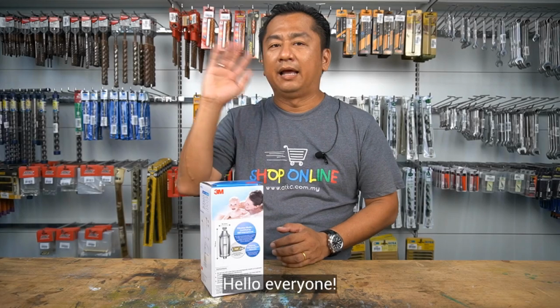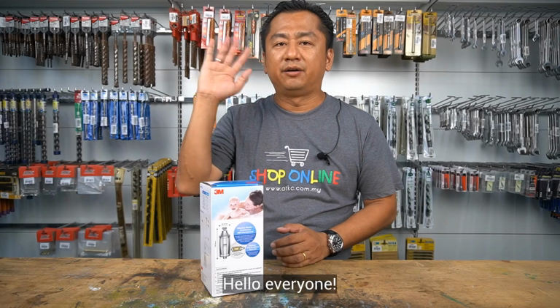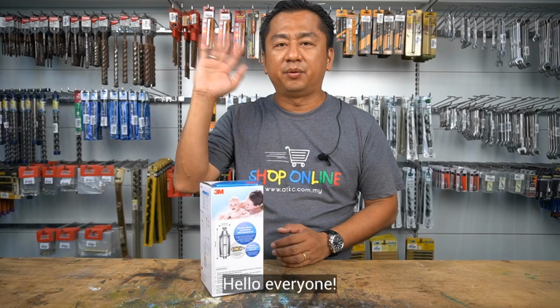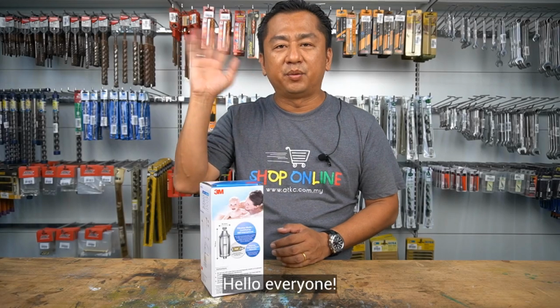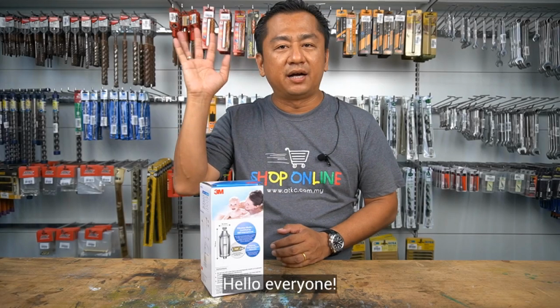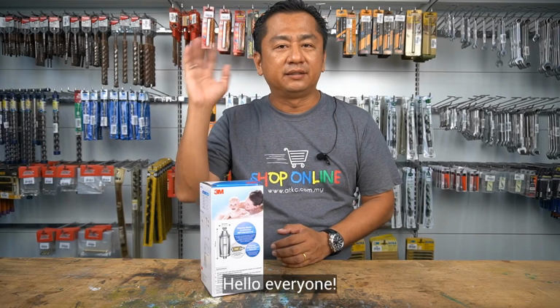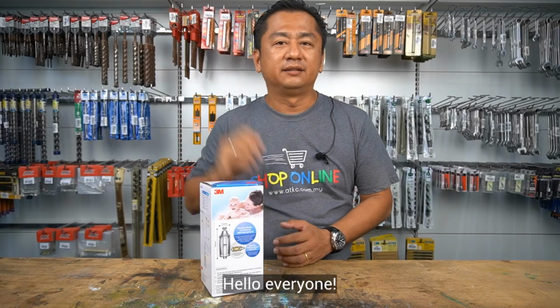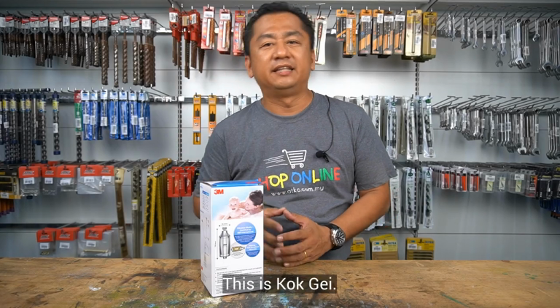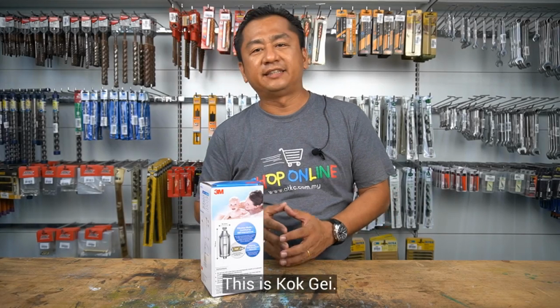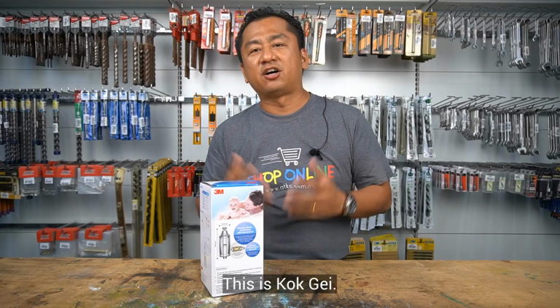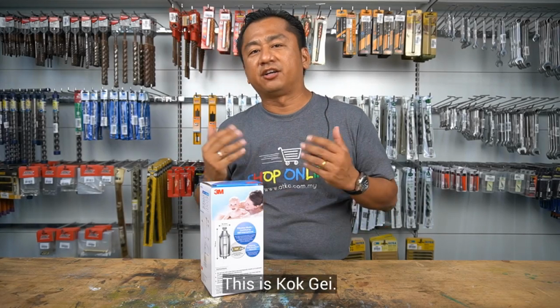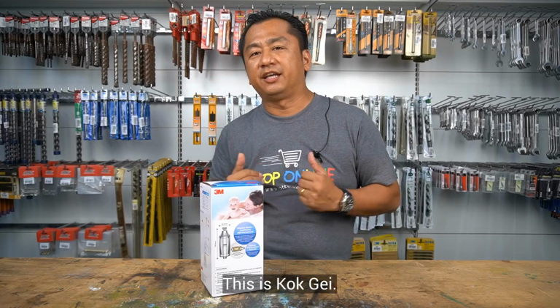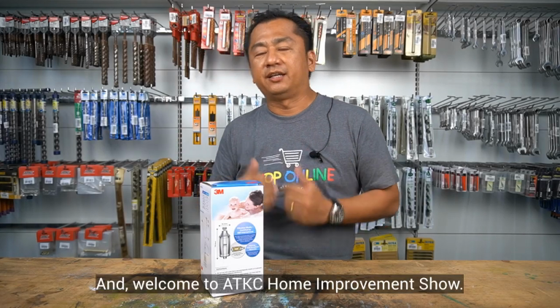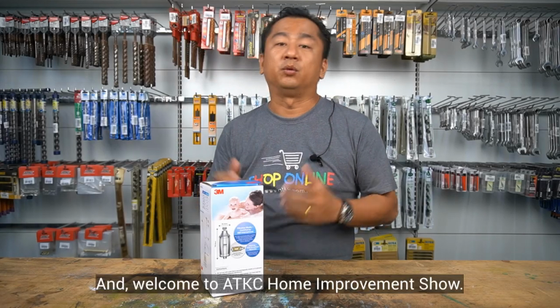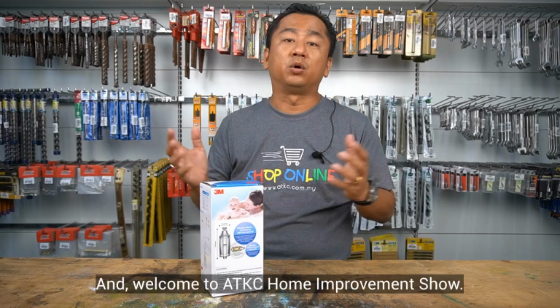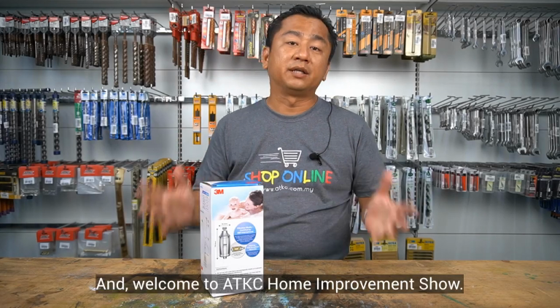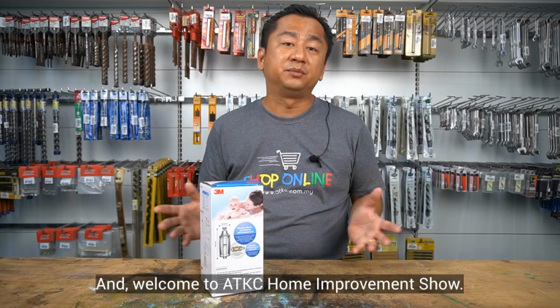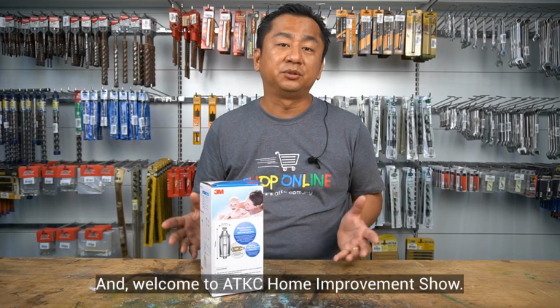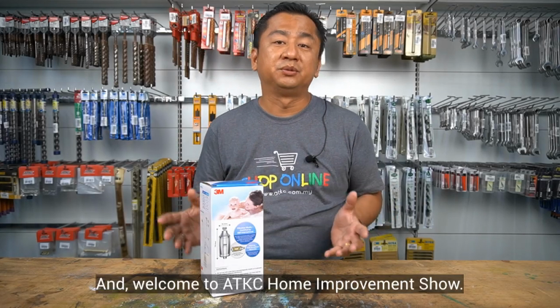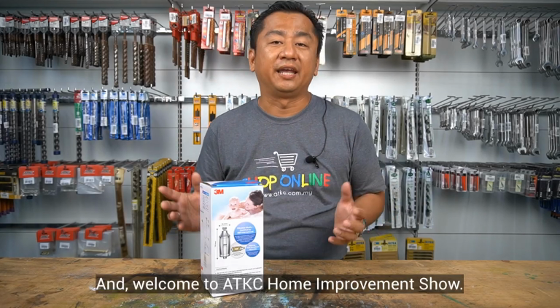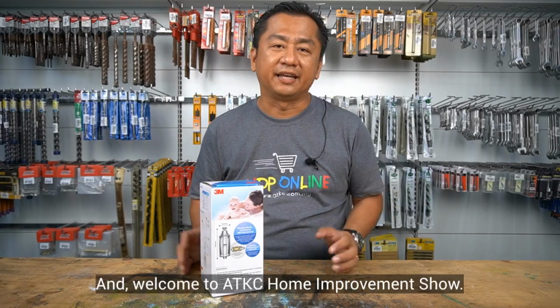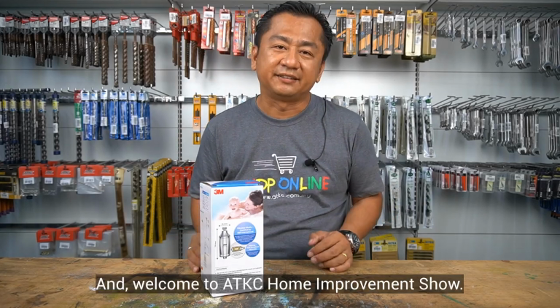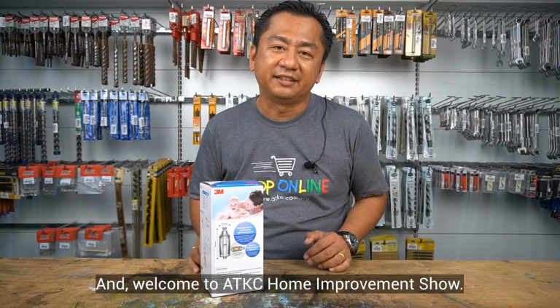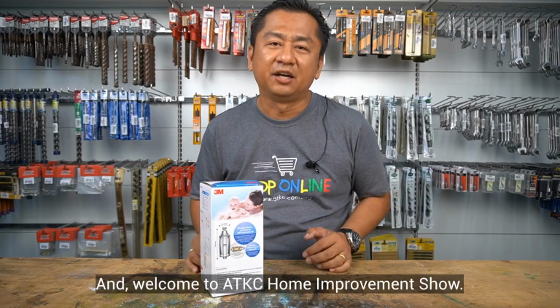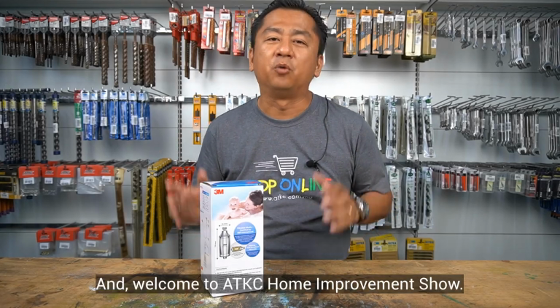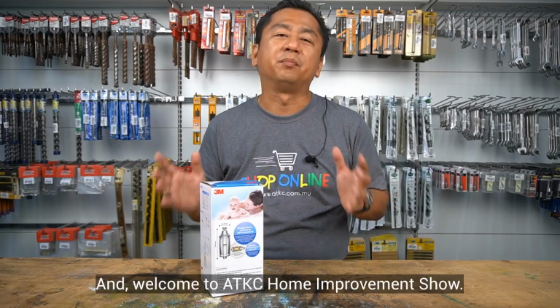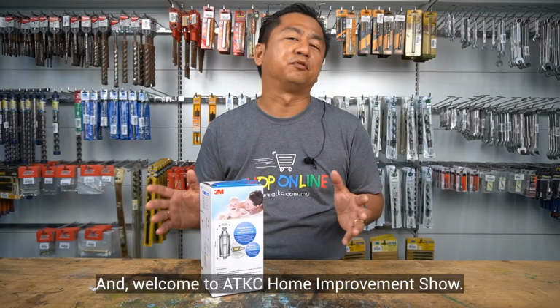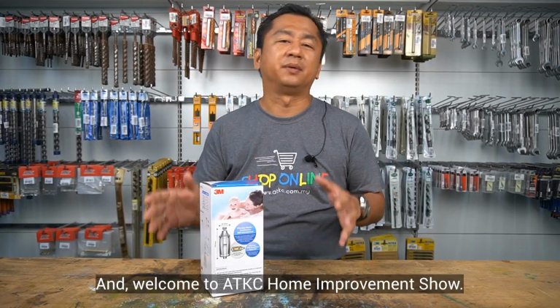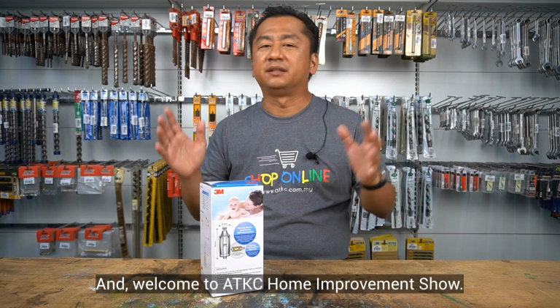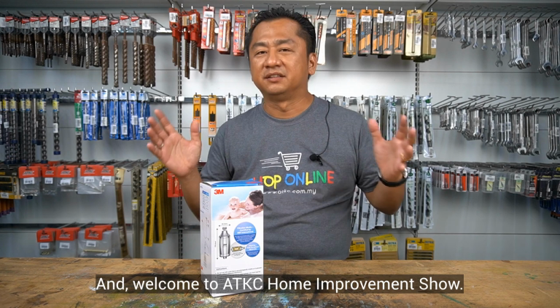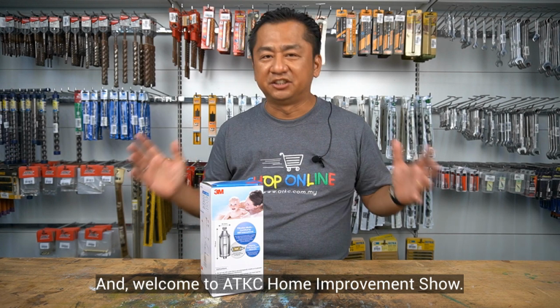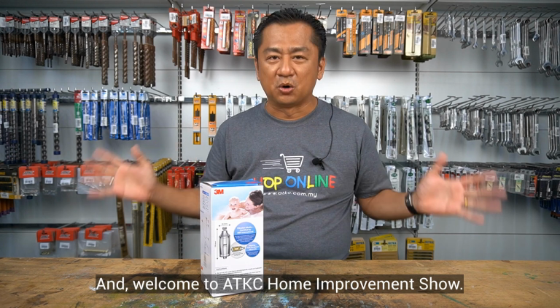Hello everyone, this is Claude Gay and welcome to ADKC Home Improvement Show.